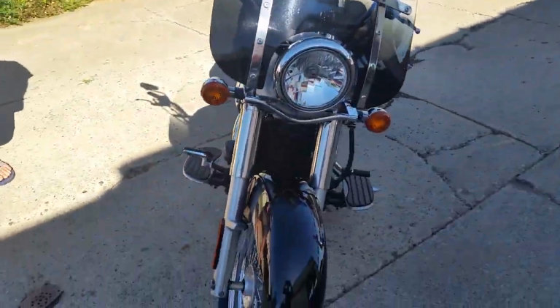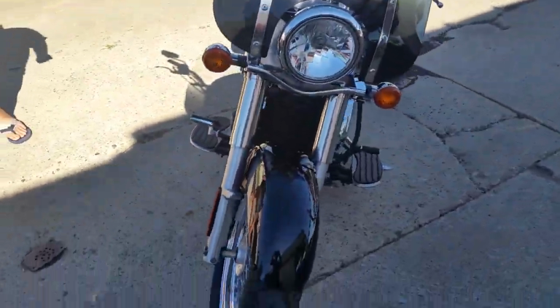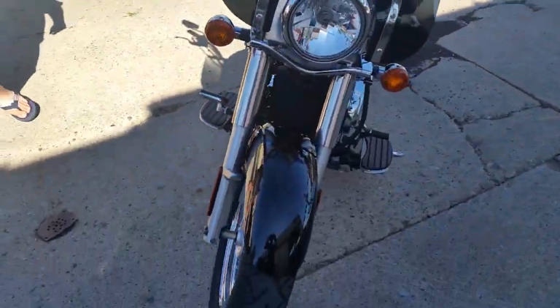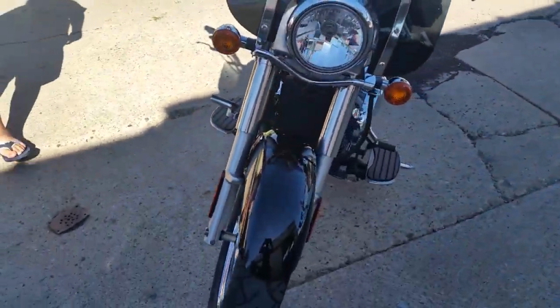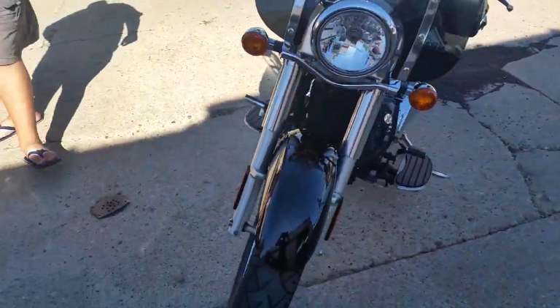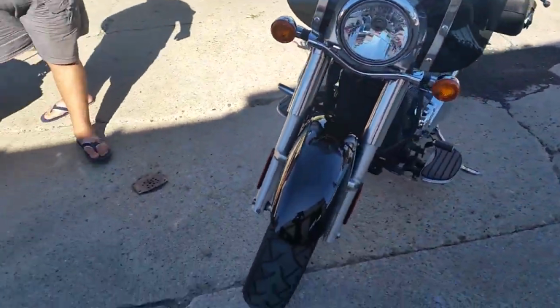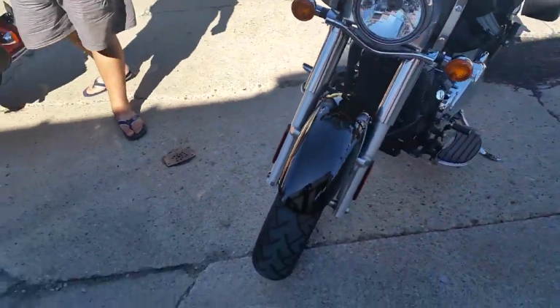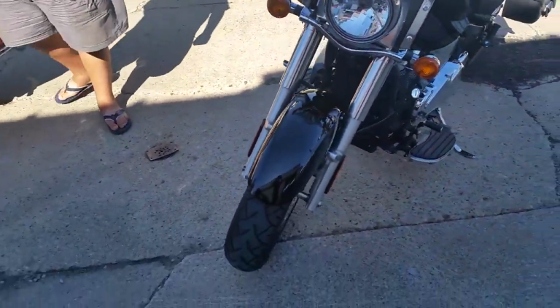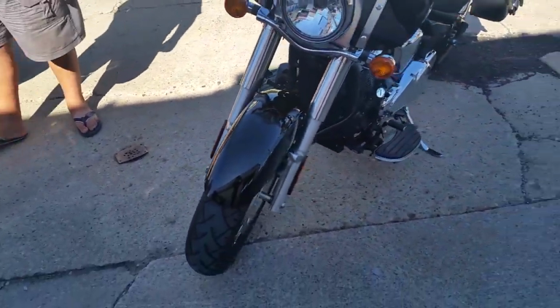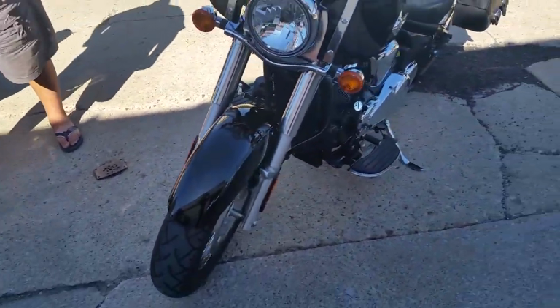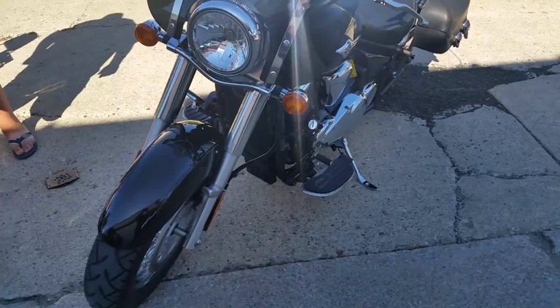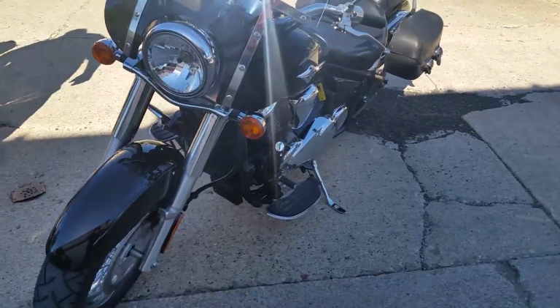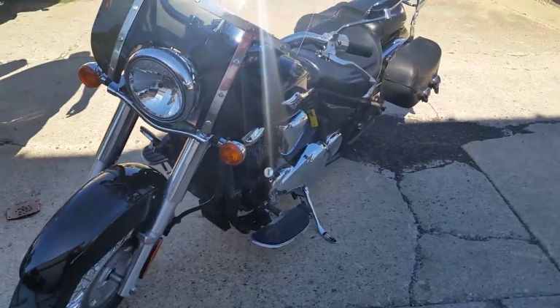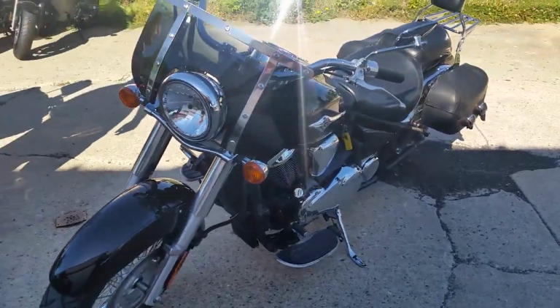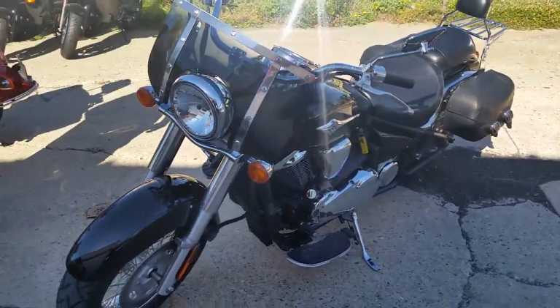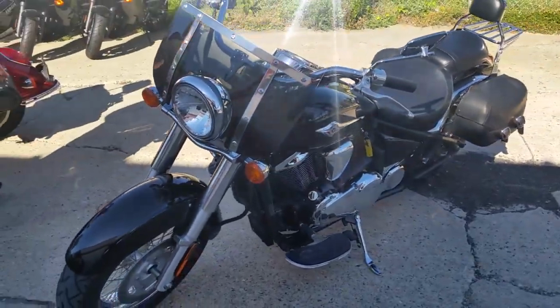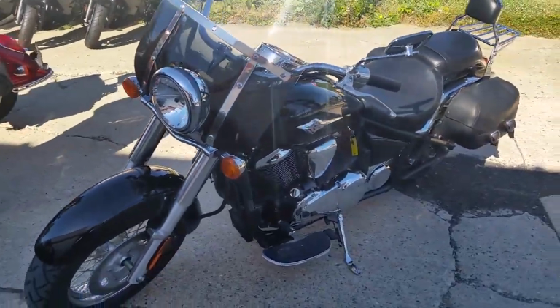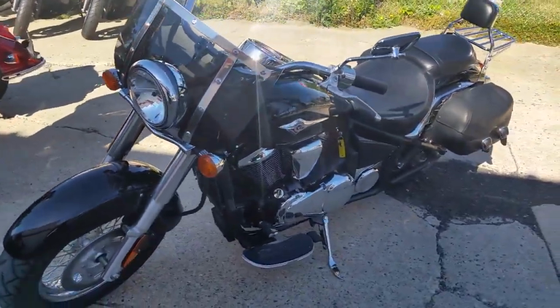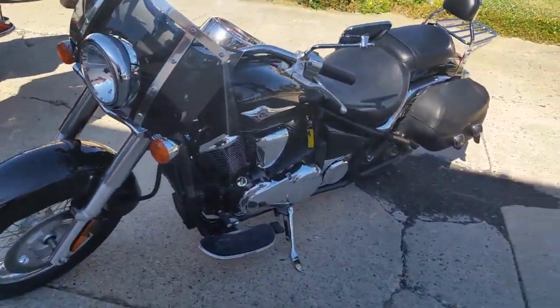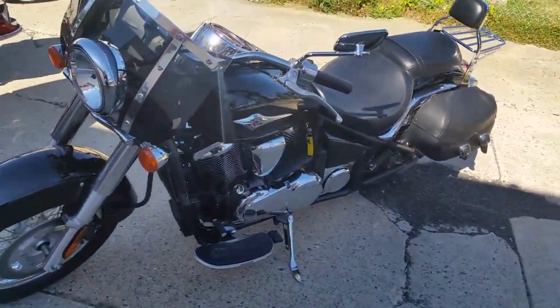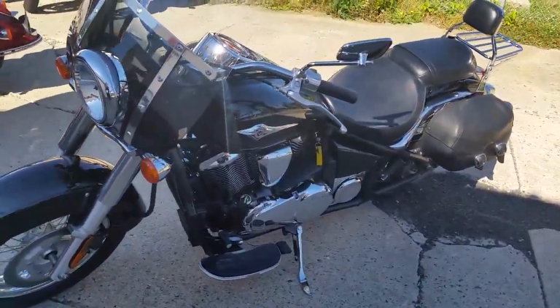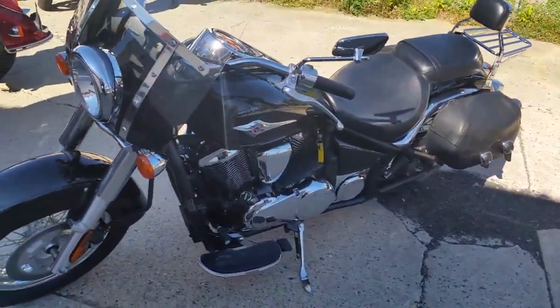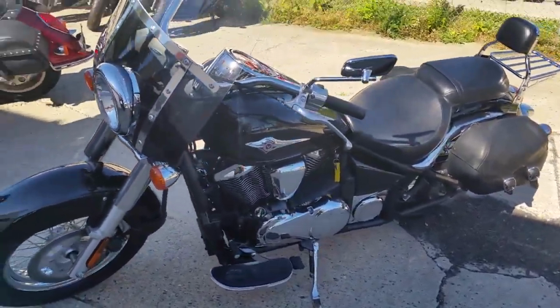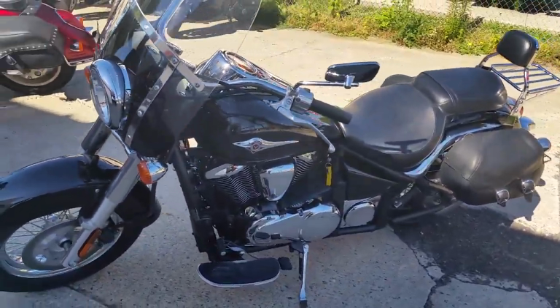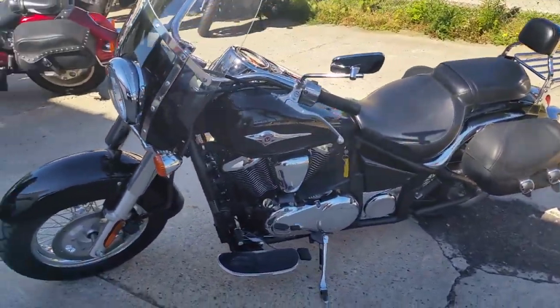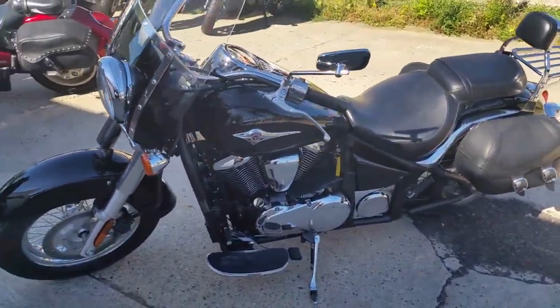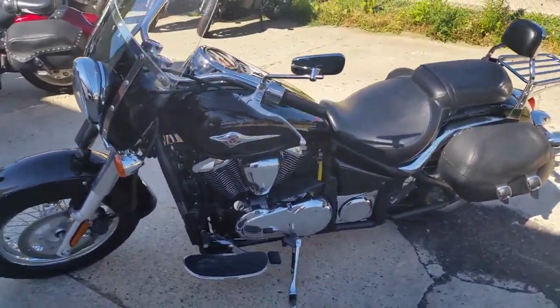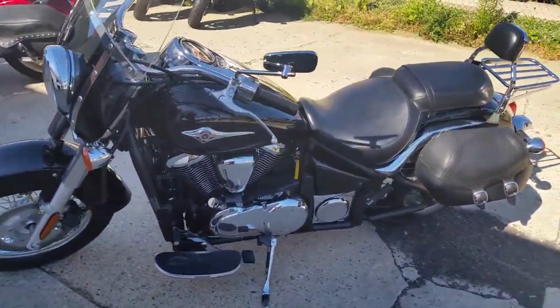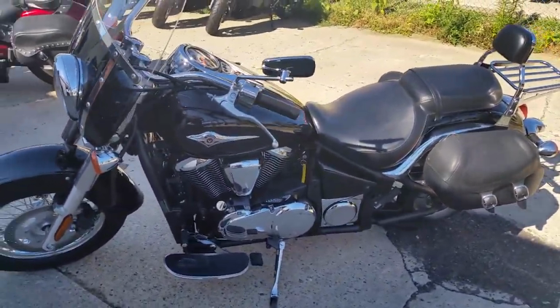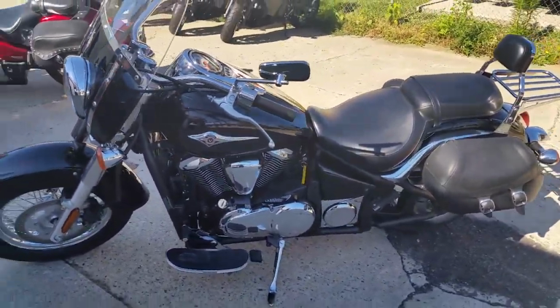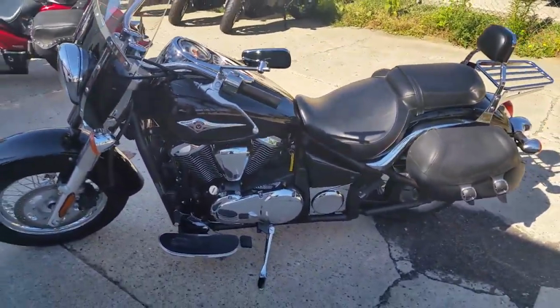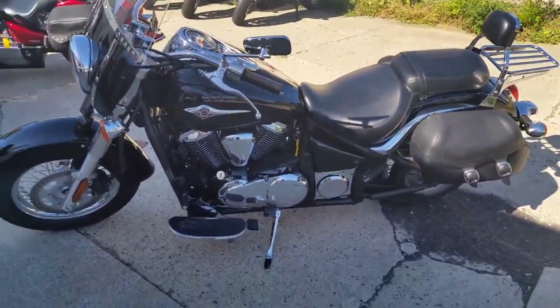Visit our website, ApprovalPowerSports.com, and get ridin' this for only $89 a month.